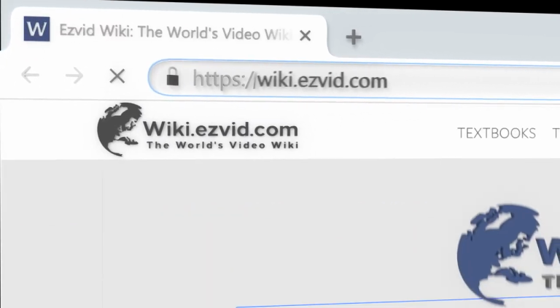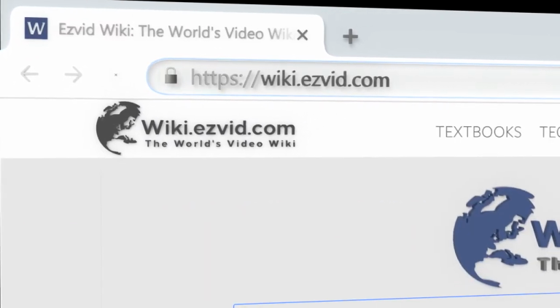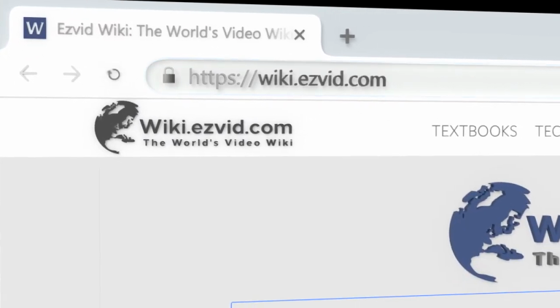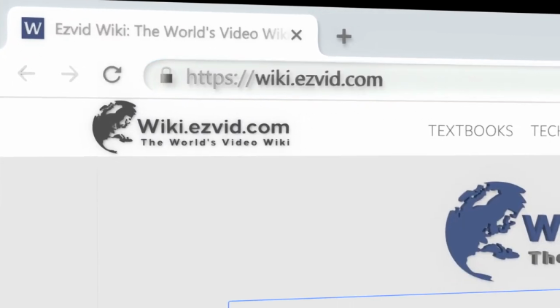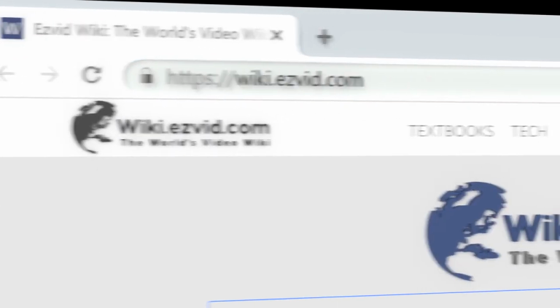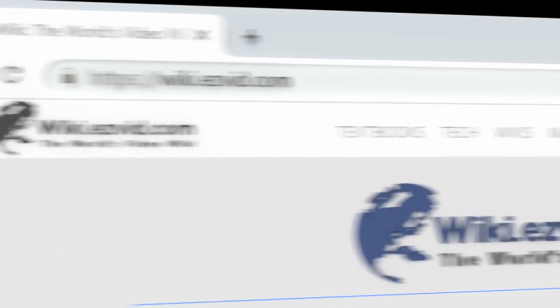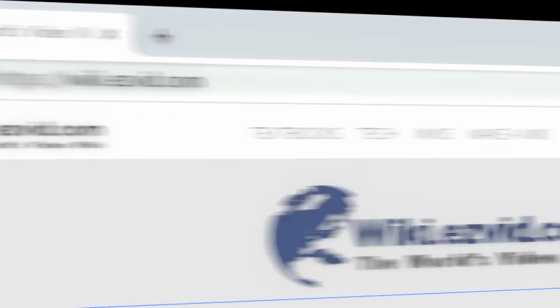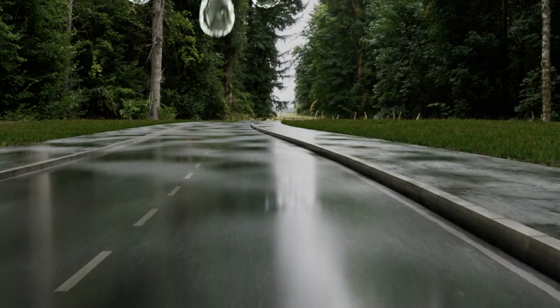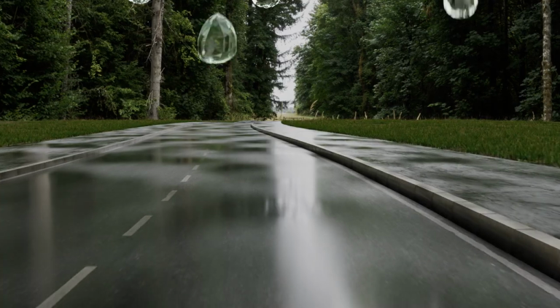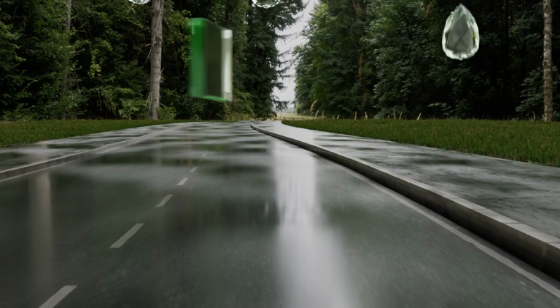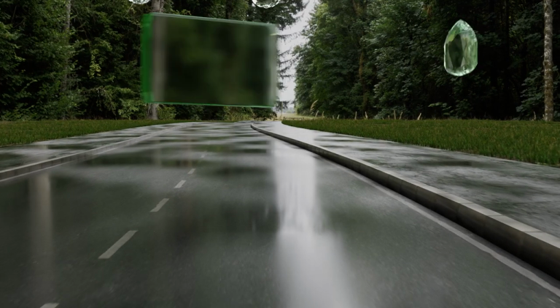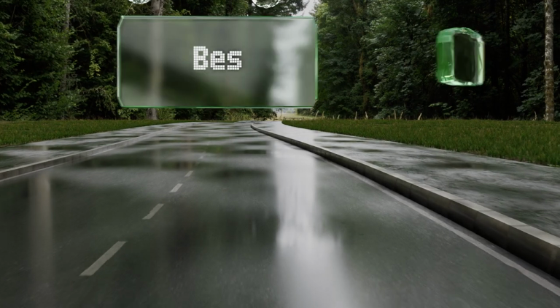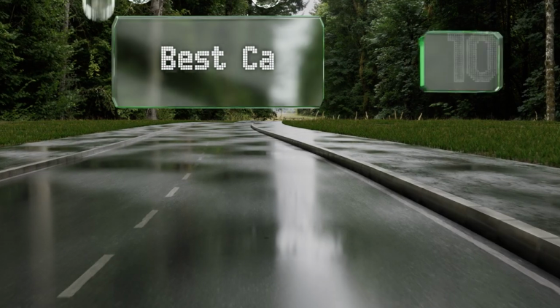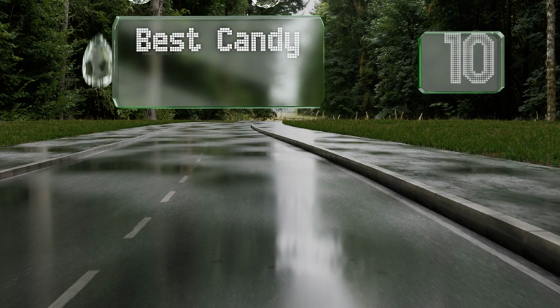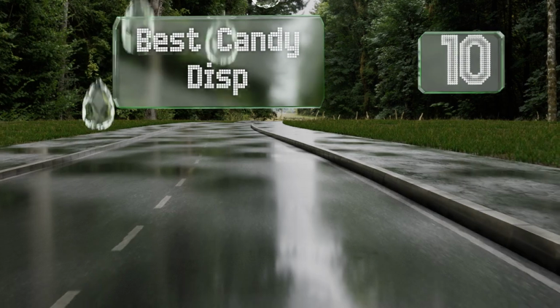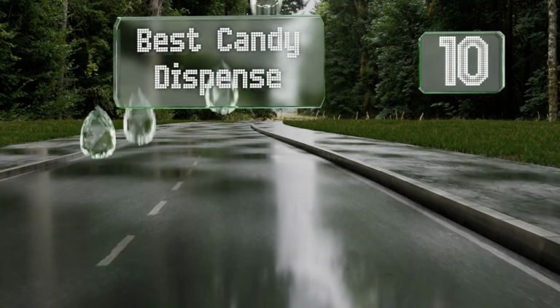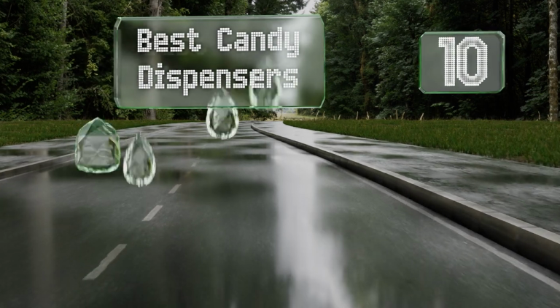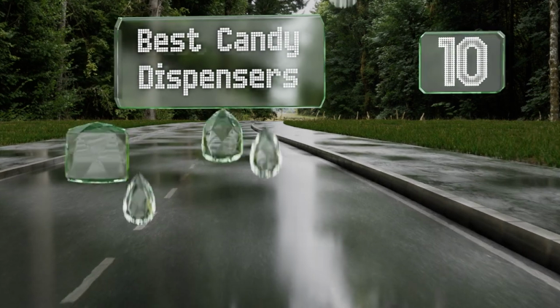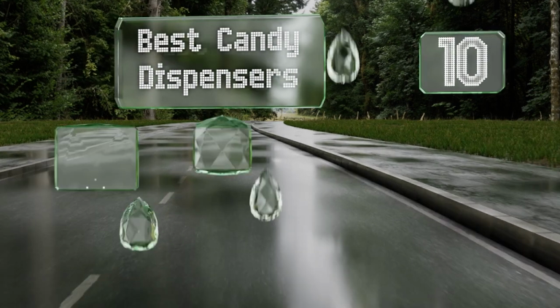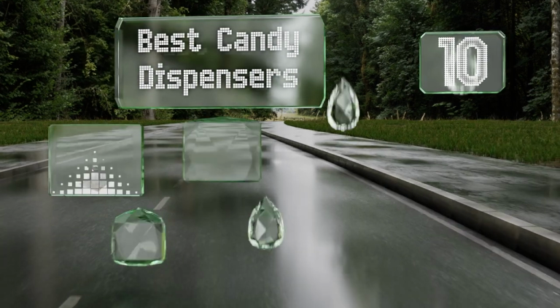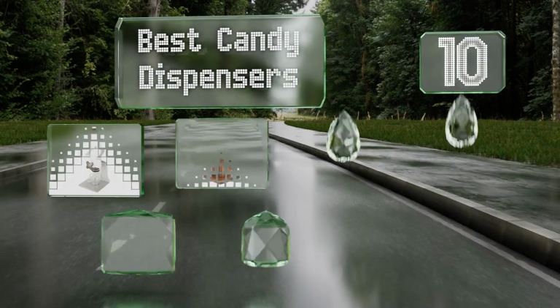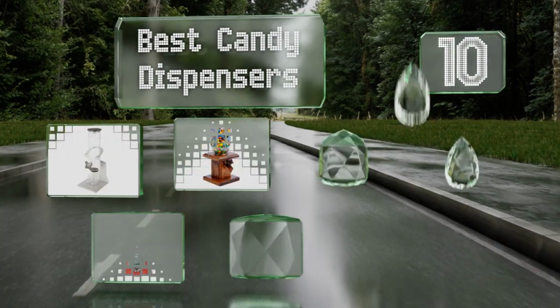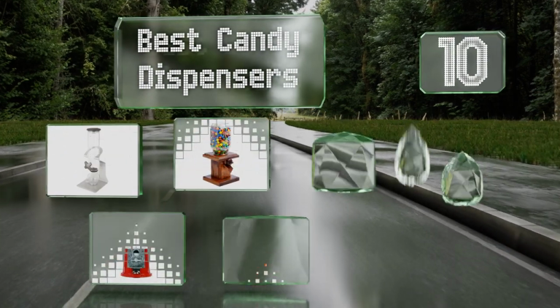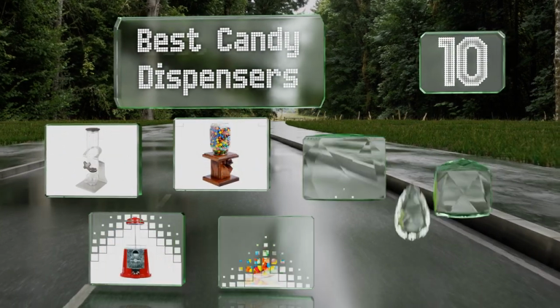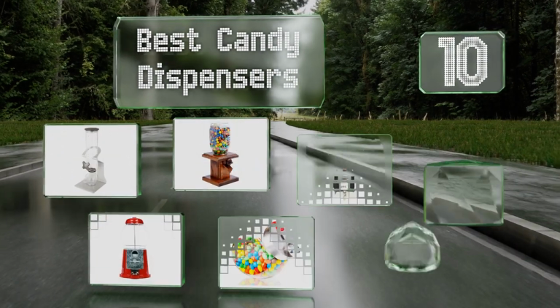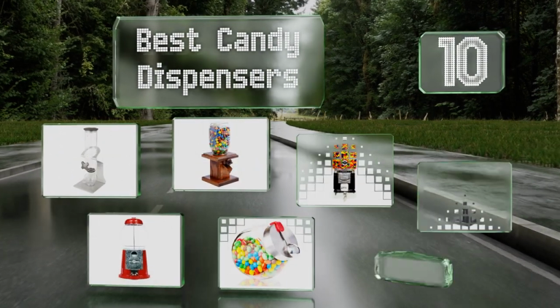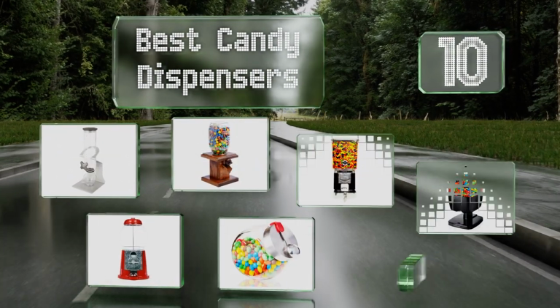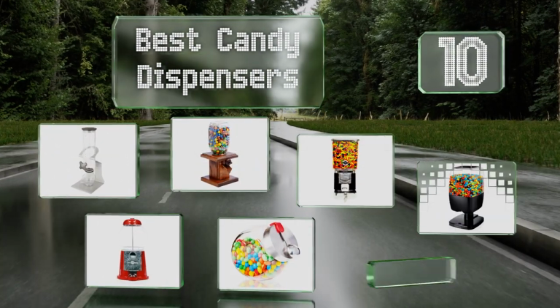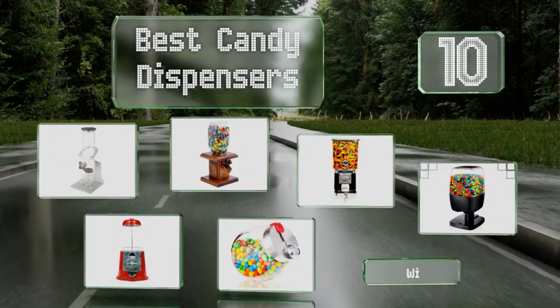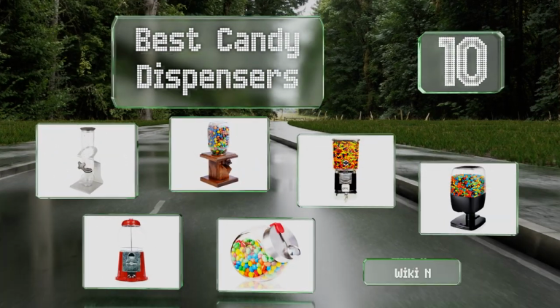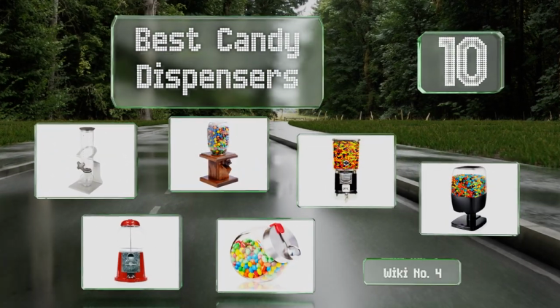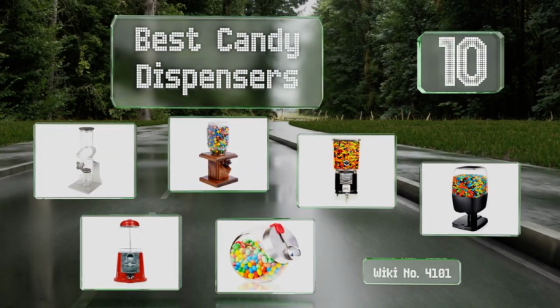EasyVid presents the 10 best candy dispensers. Let's get started with the list.